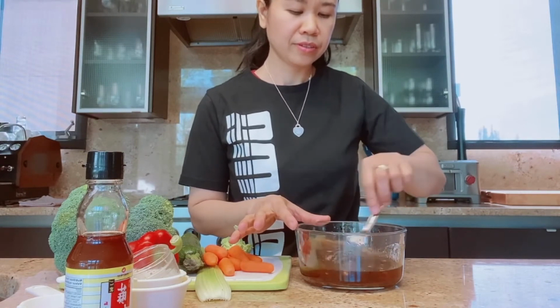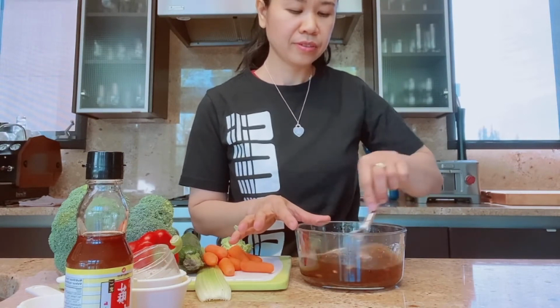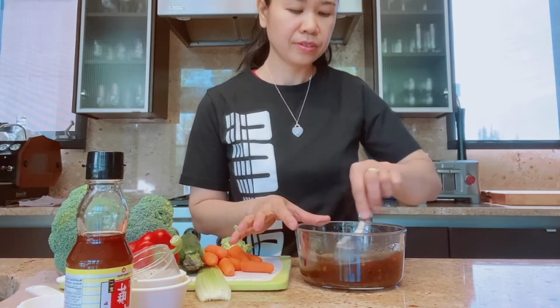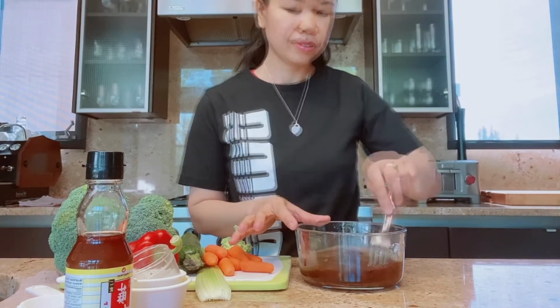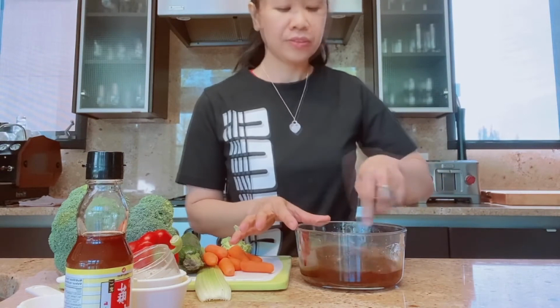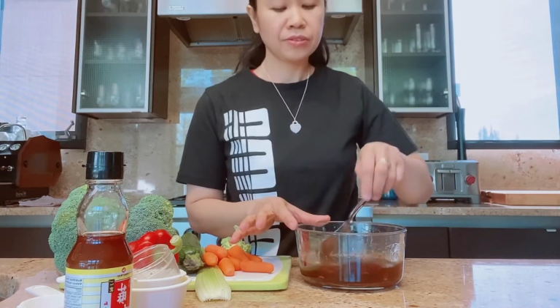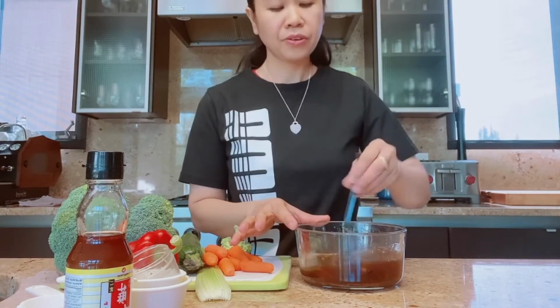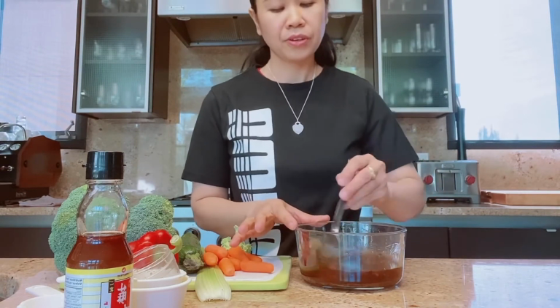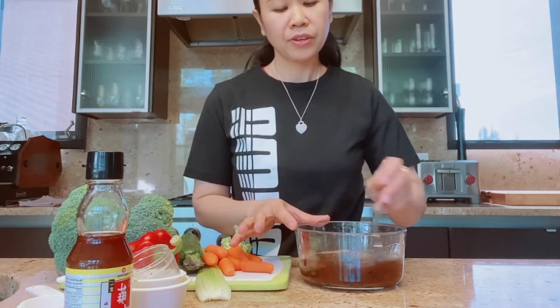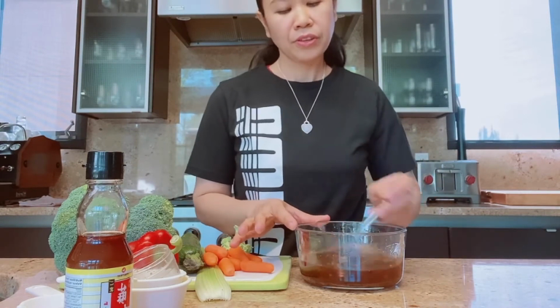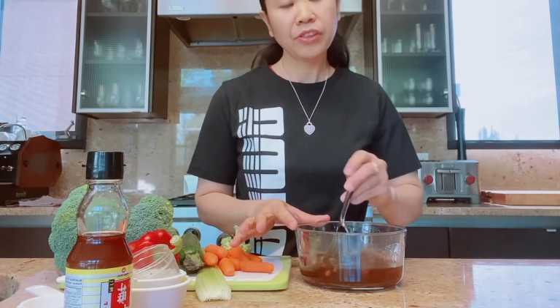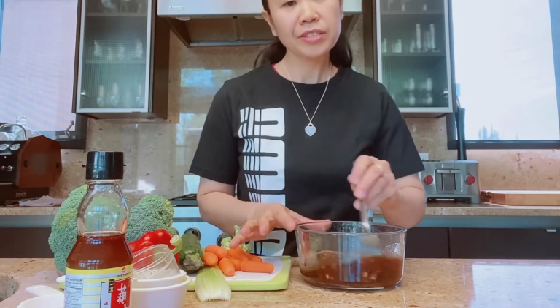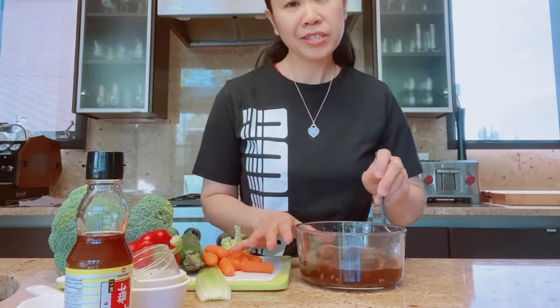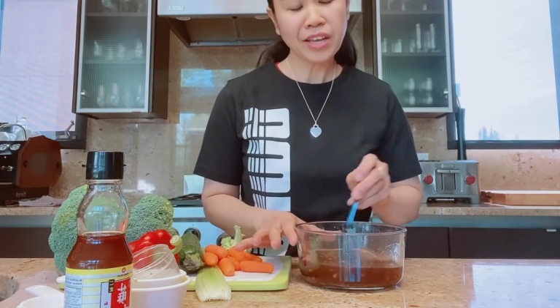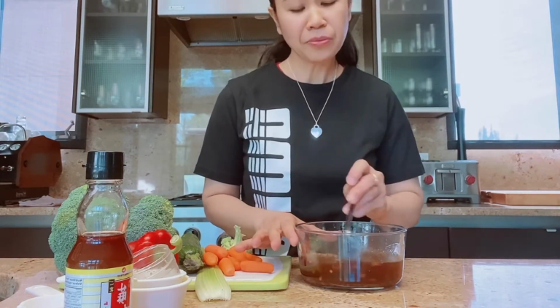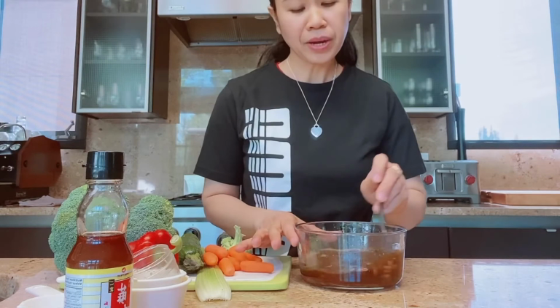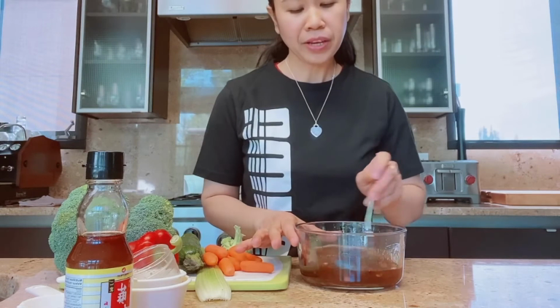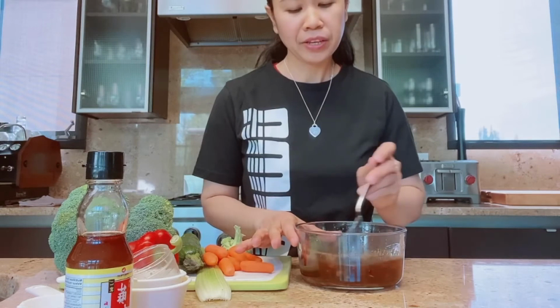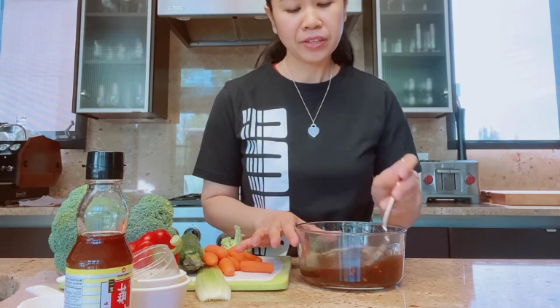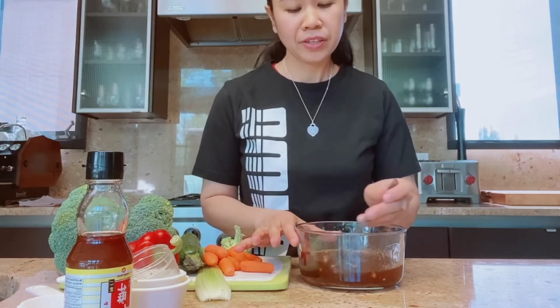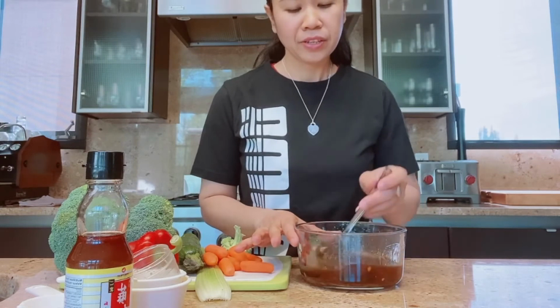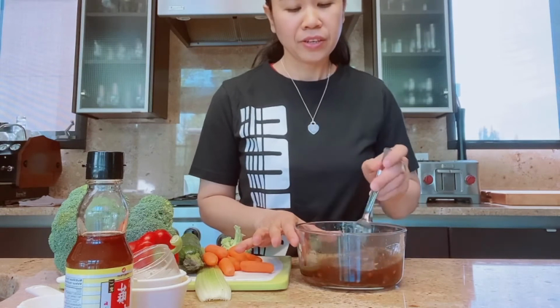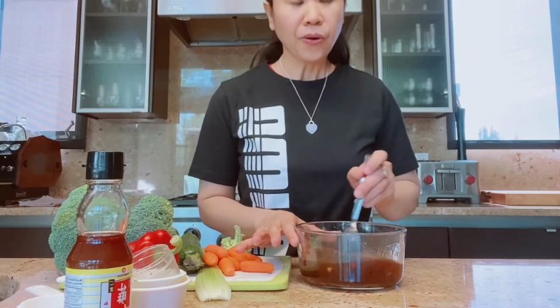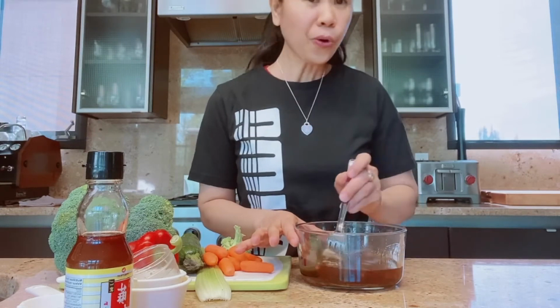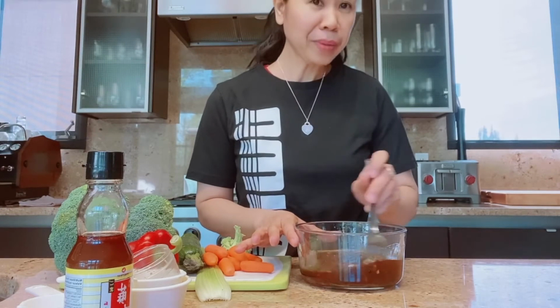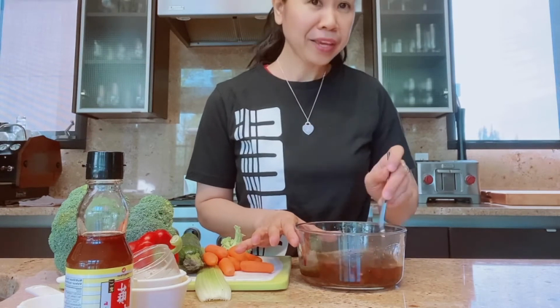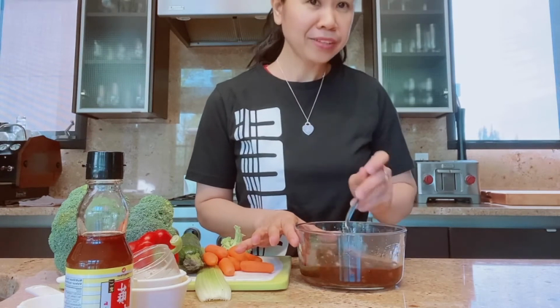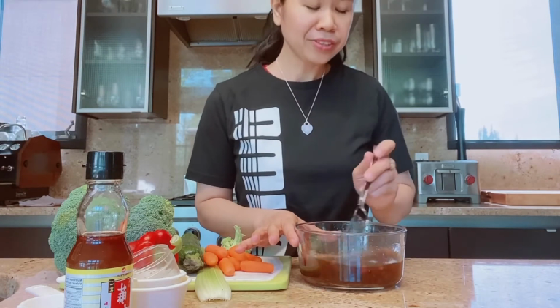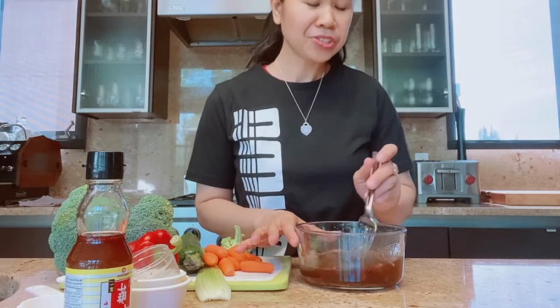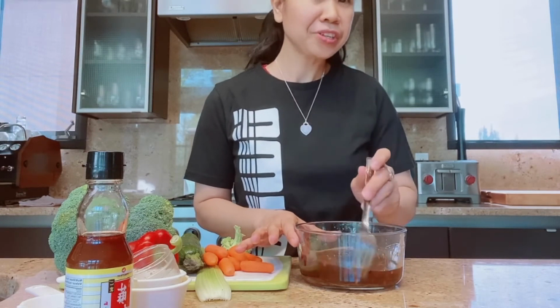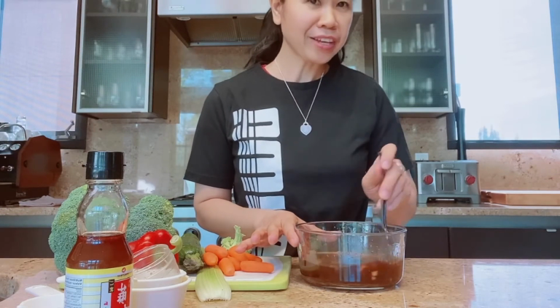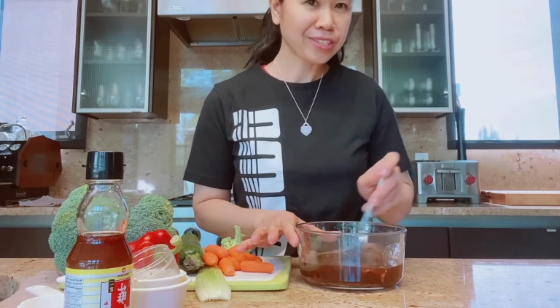And of course you also need one-fourth cup of water. So there you go — stir it. This is now my homemade teriyaki sauce.